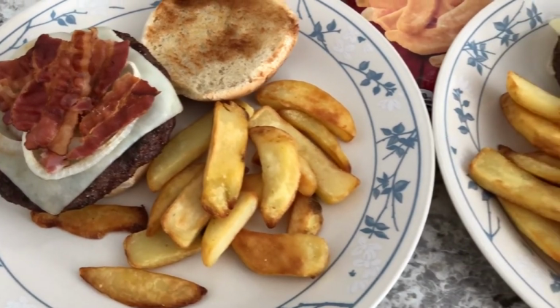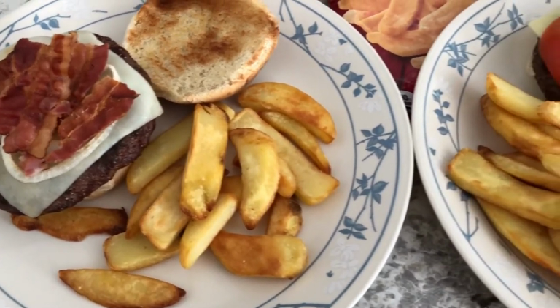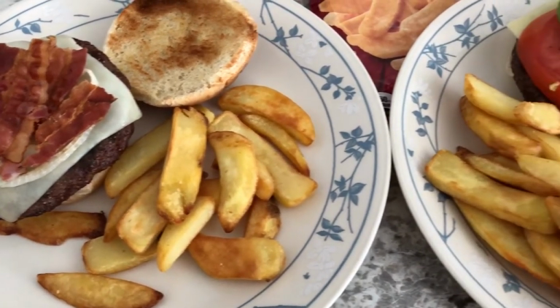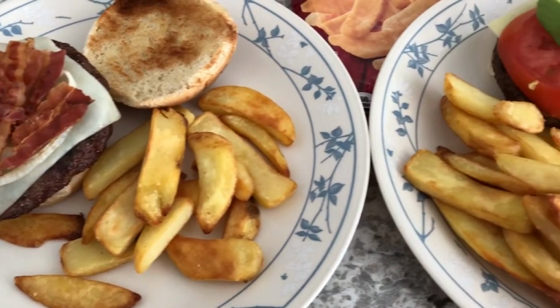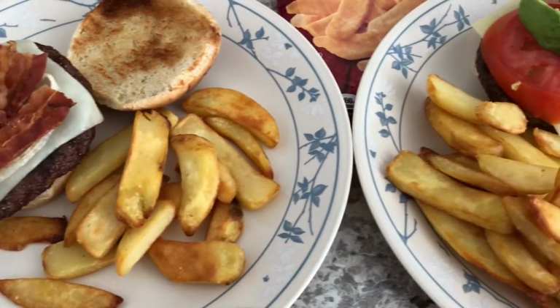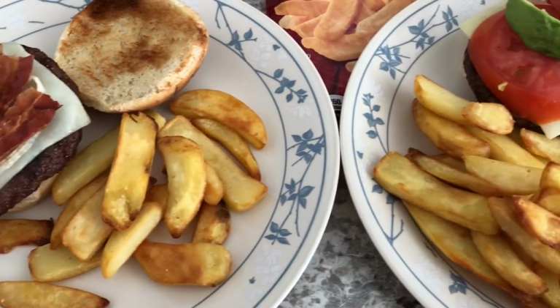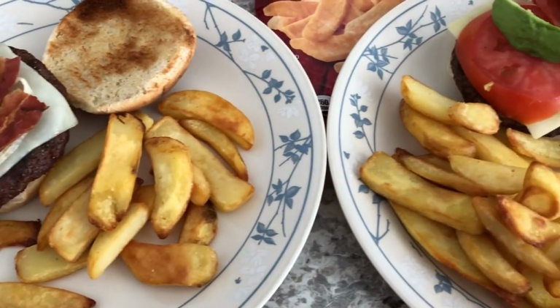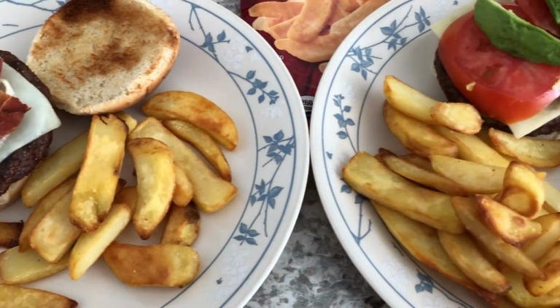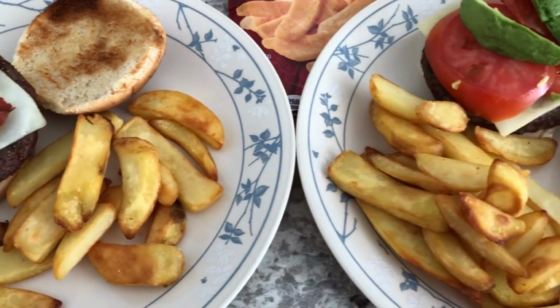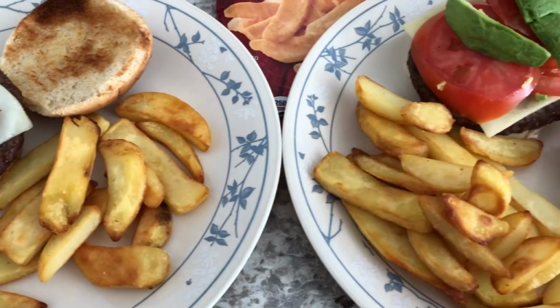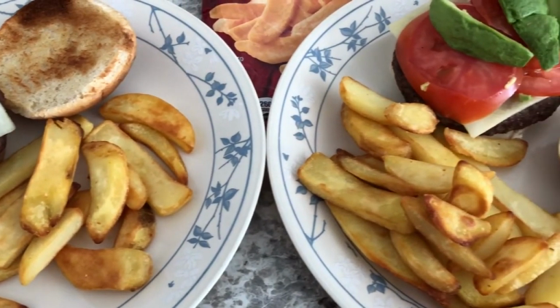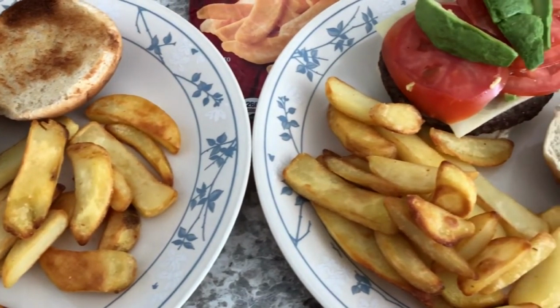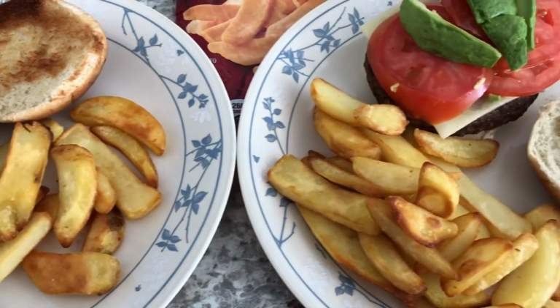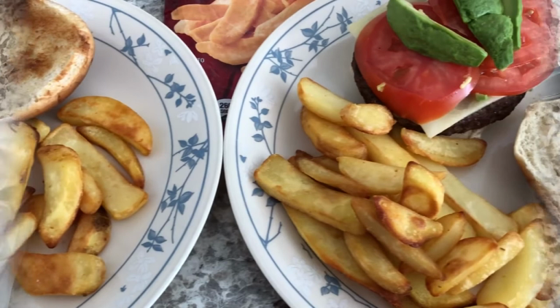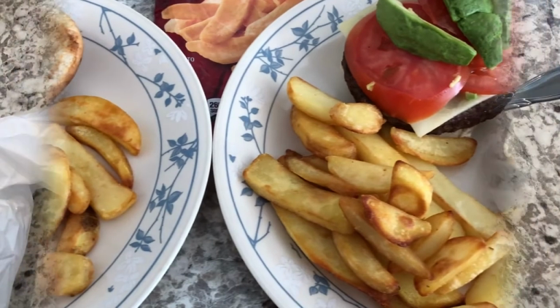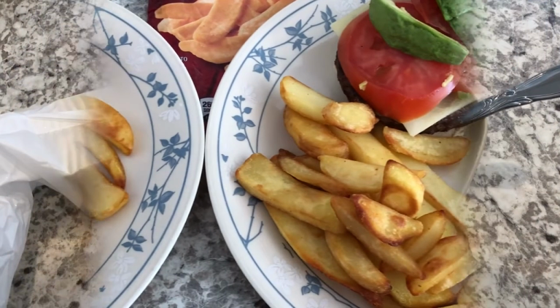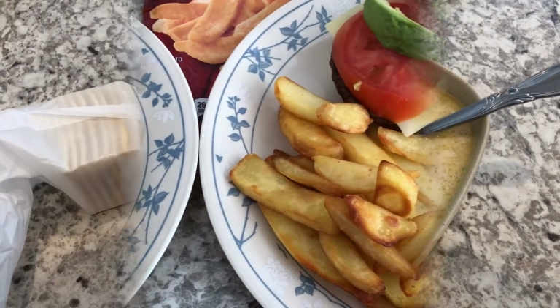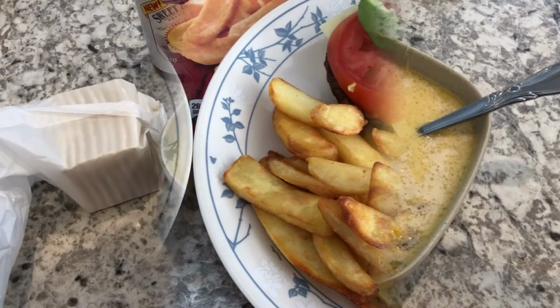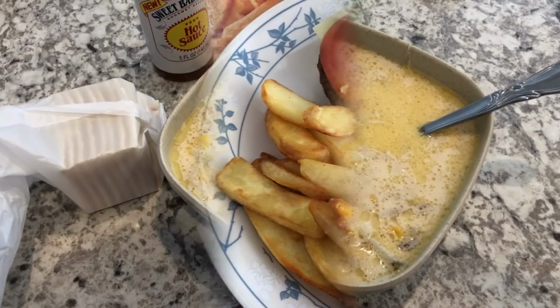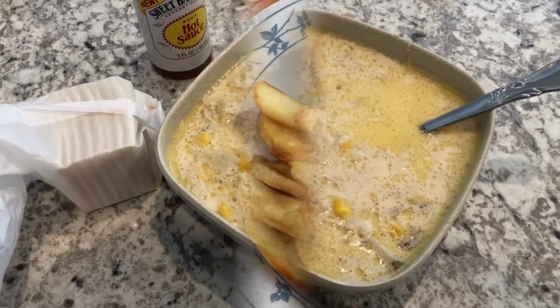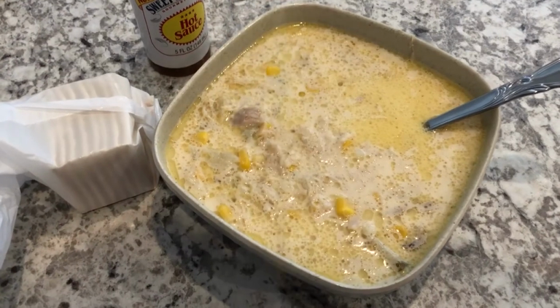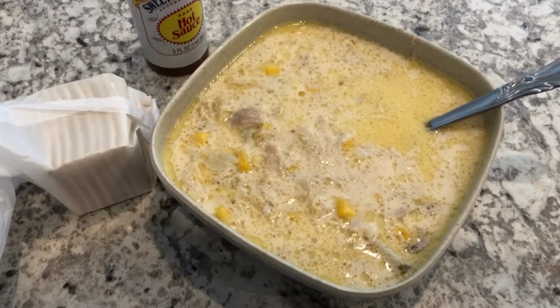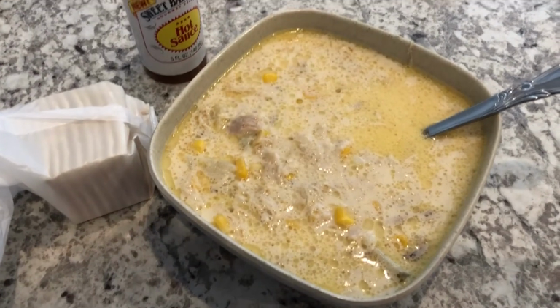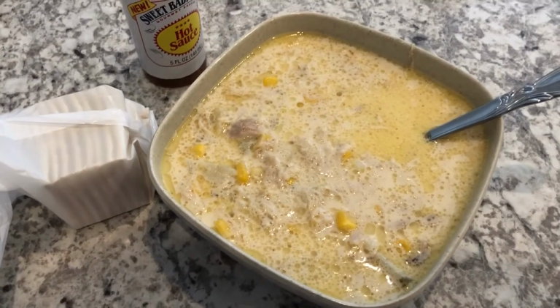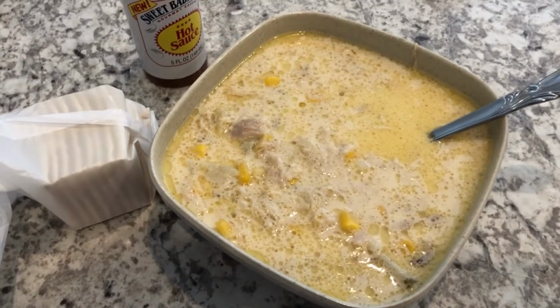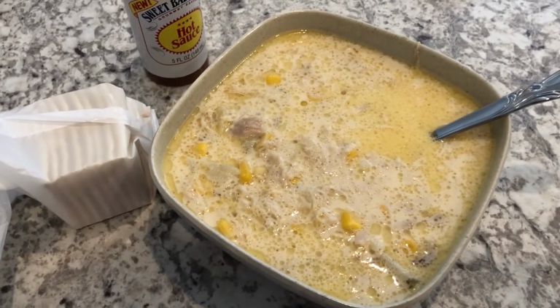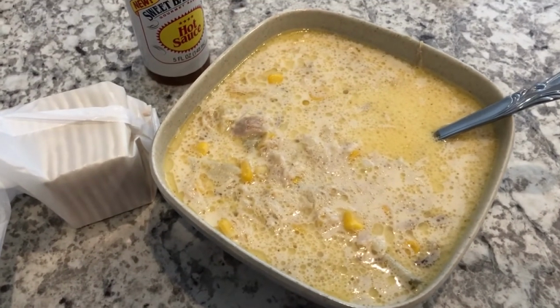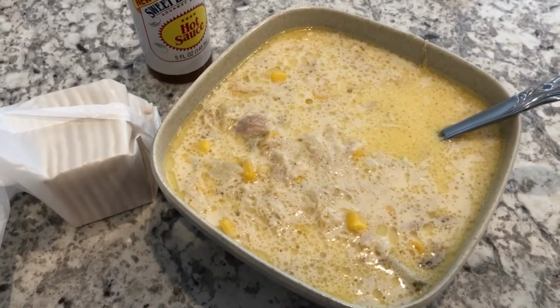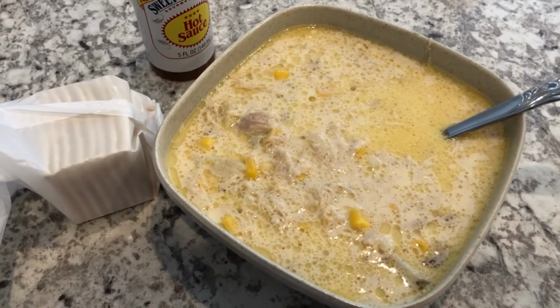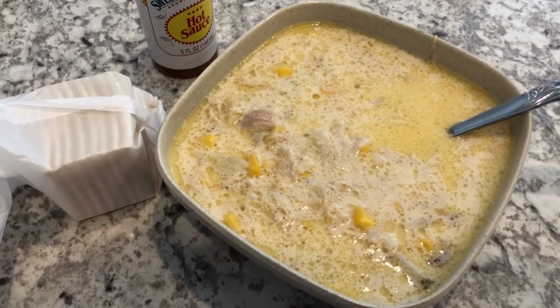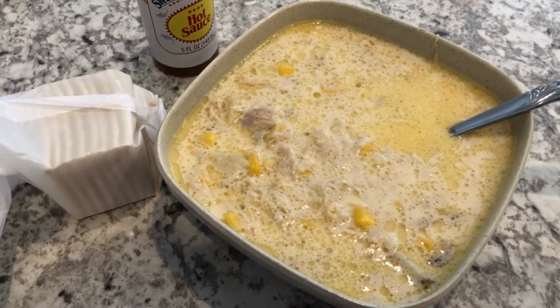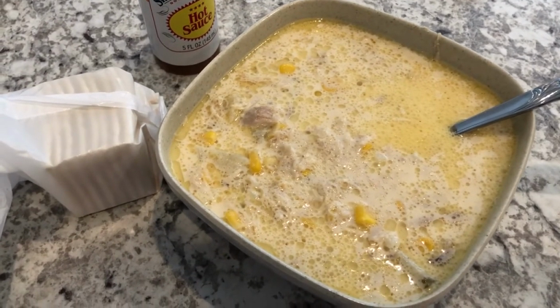So this is what we're having for dinner tonight and we'll see you guys next time.